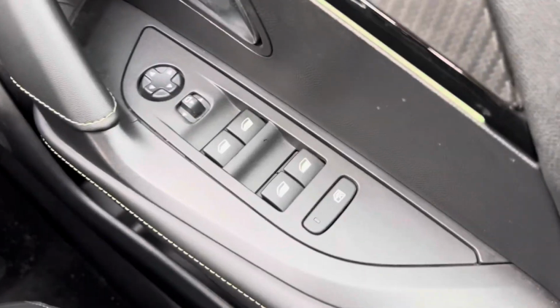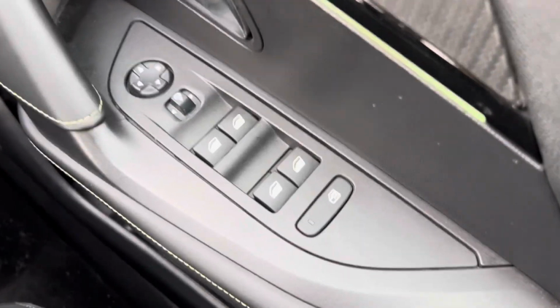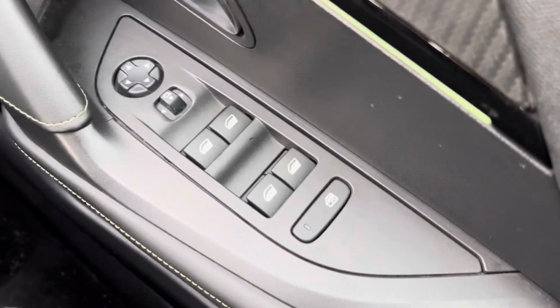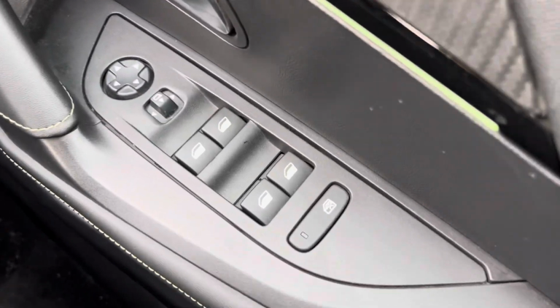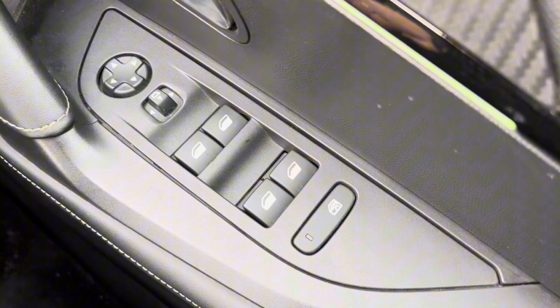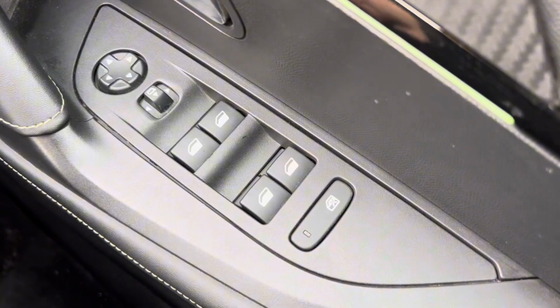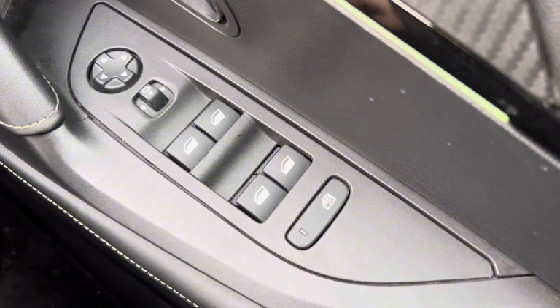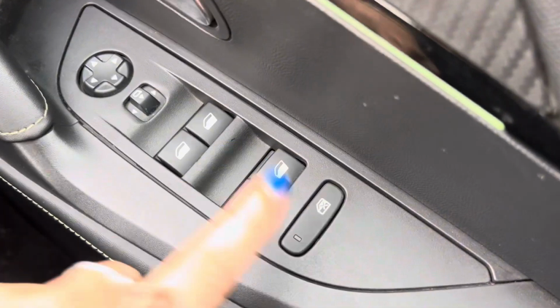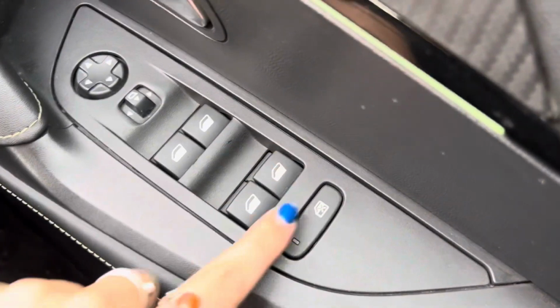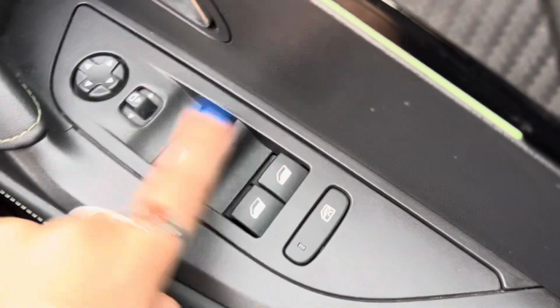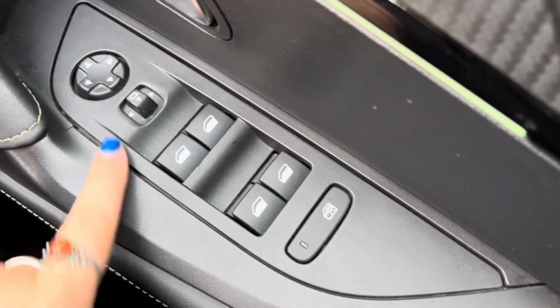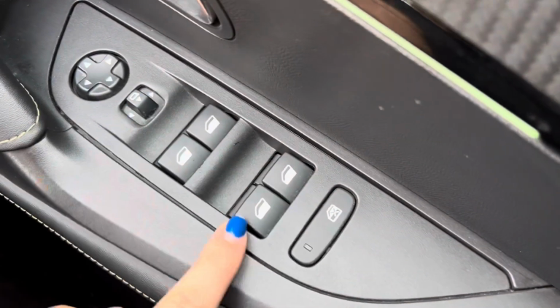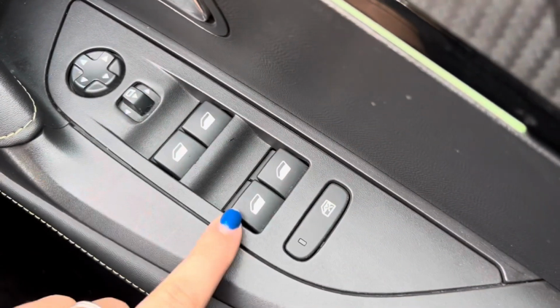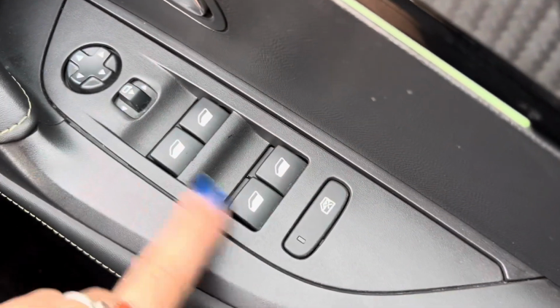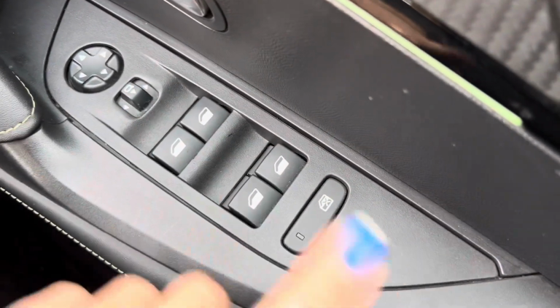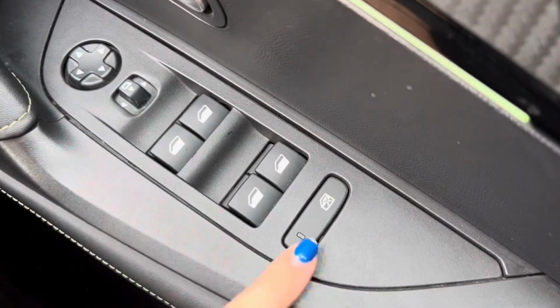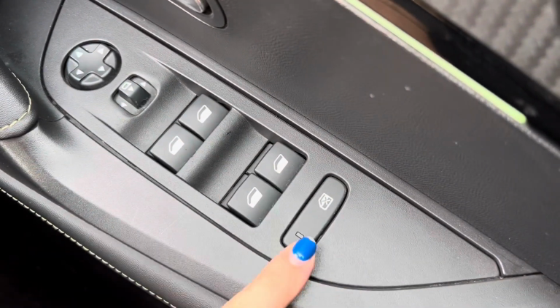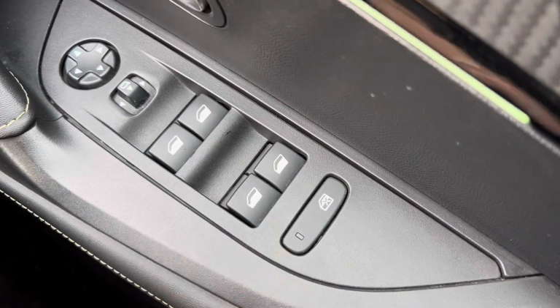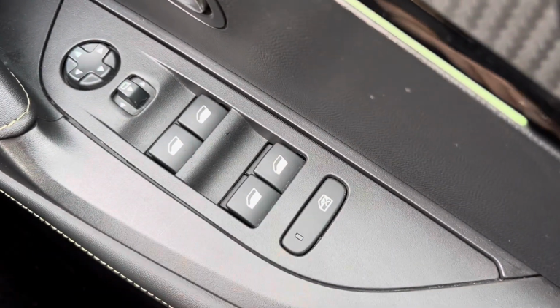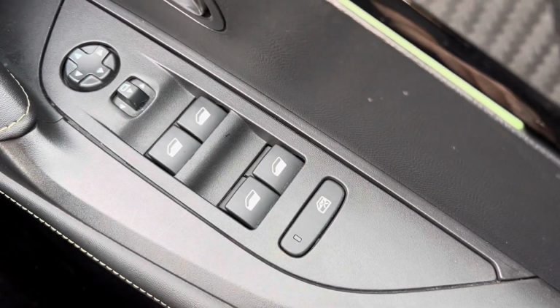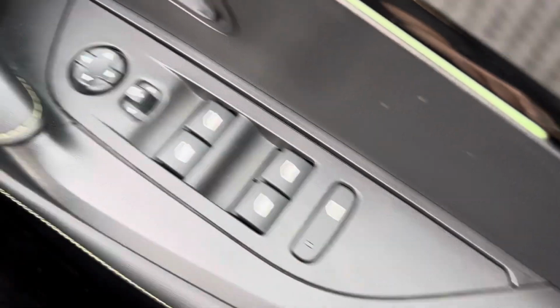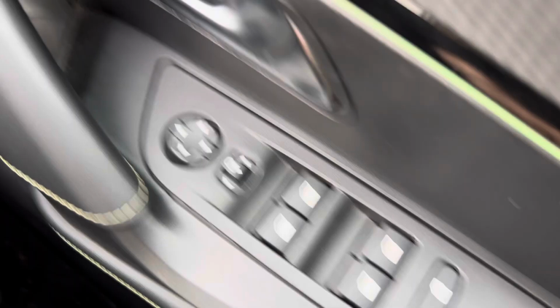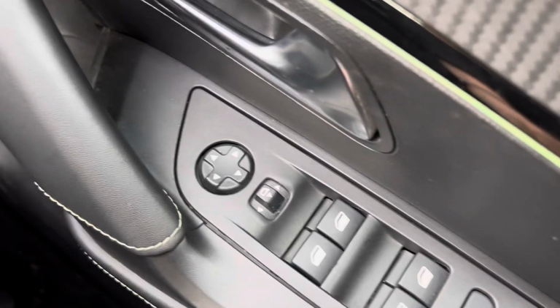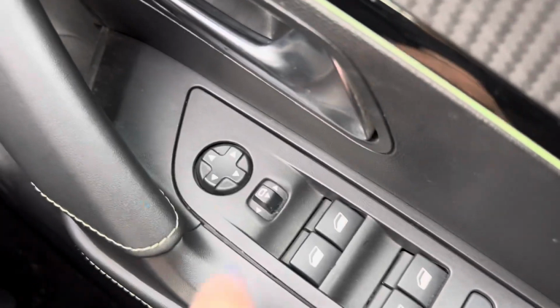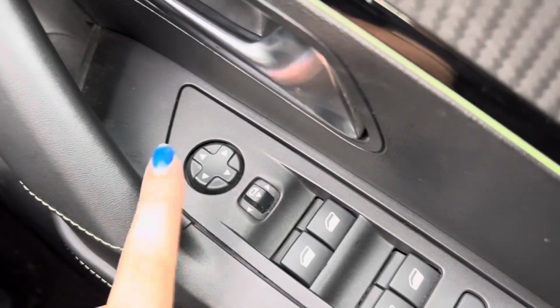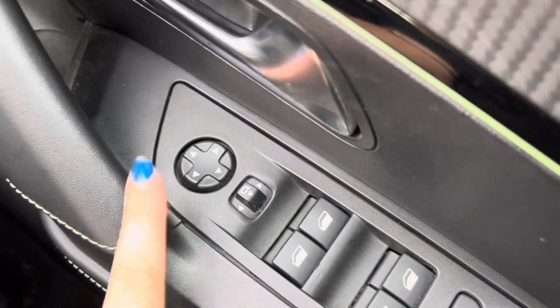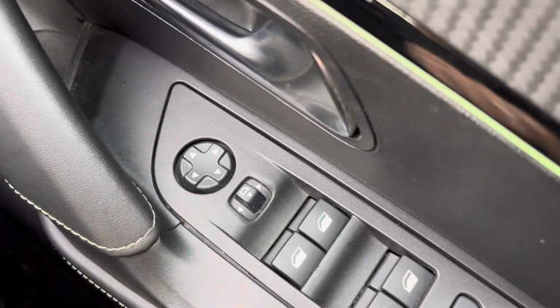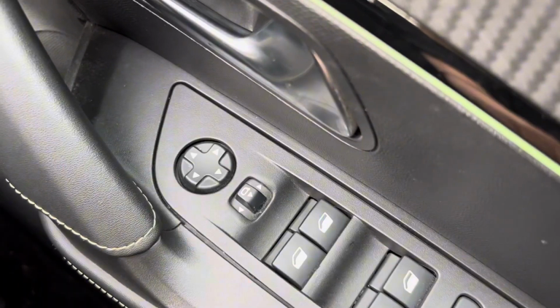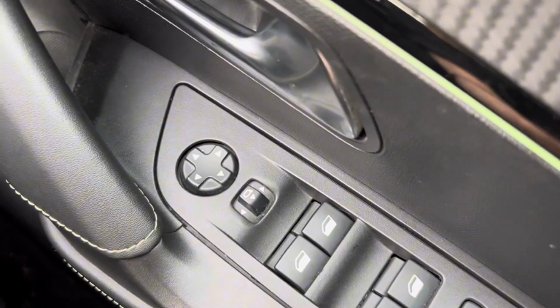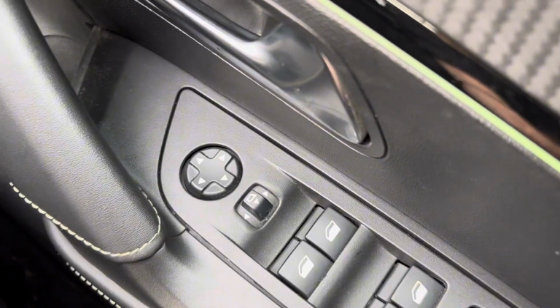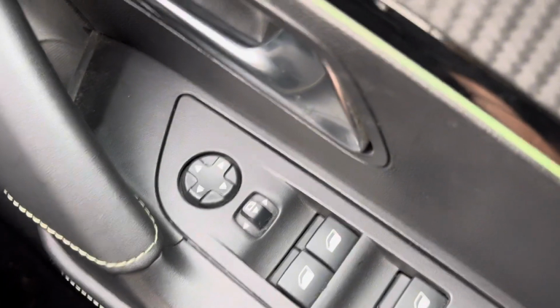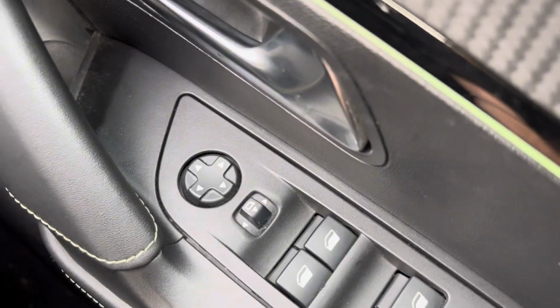Once inside the car, you can see that we have electric windows all round with your window controls just below. We also have electric folding mirrors.